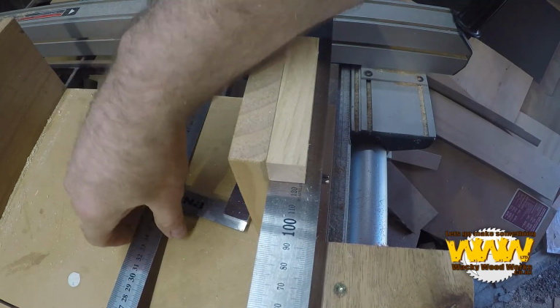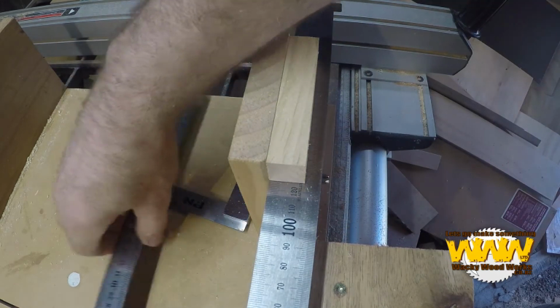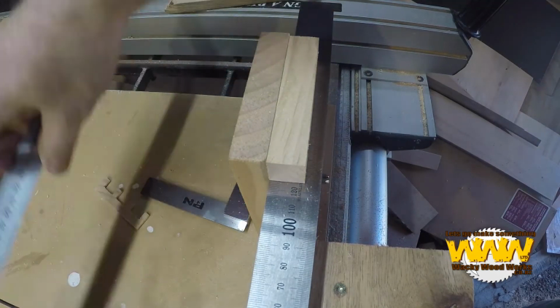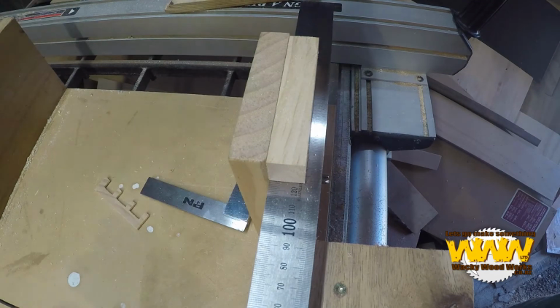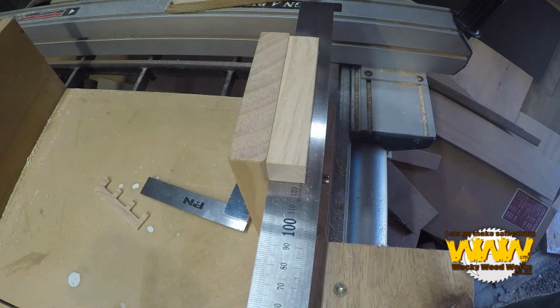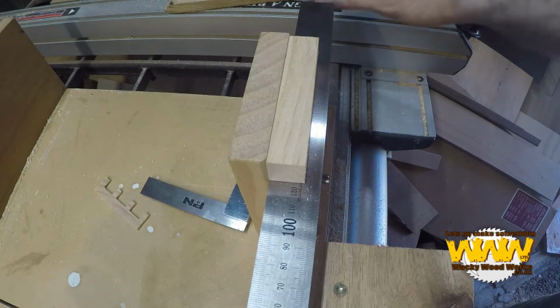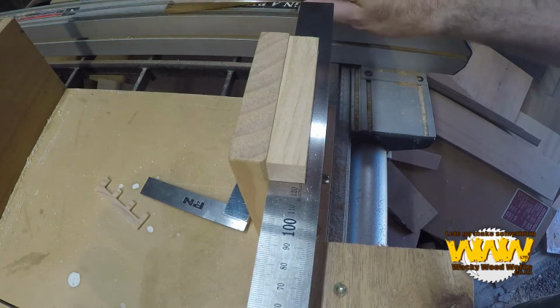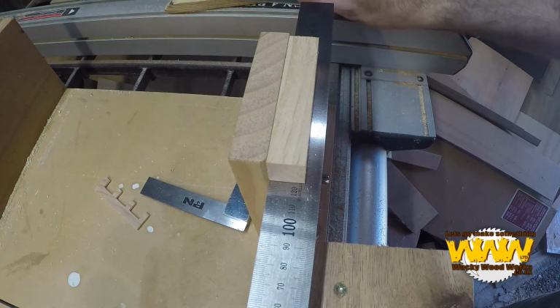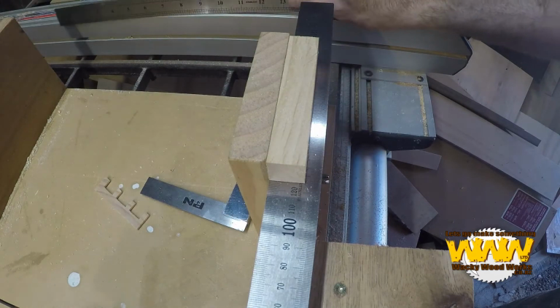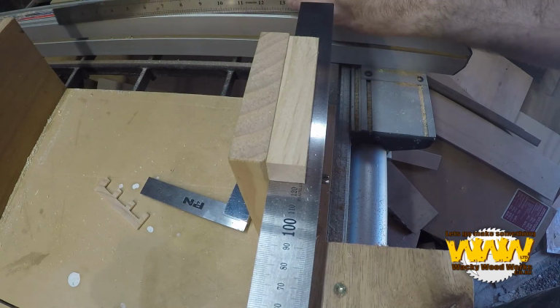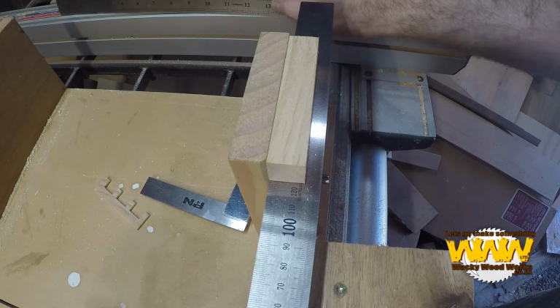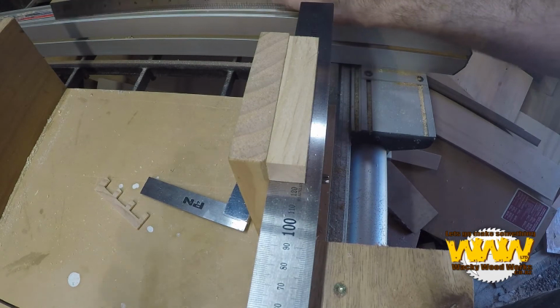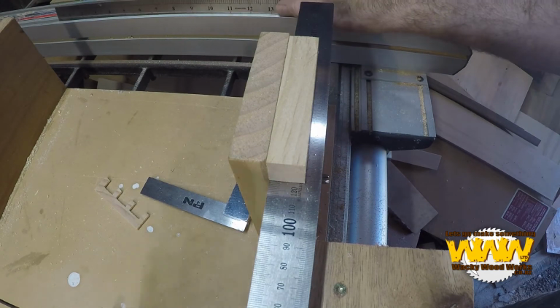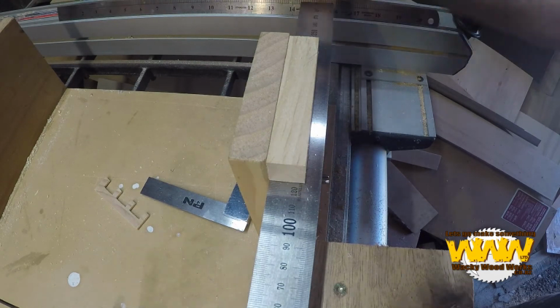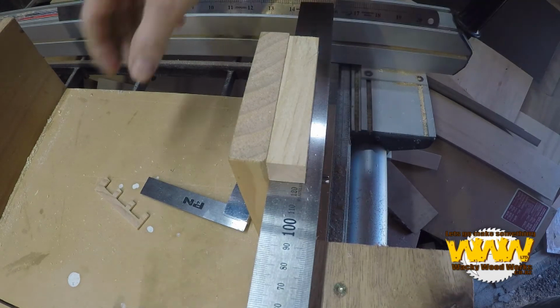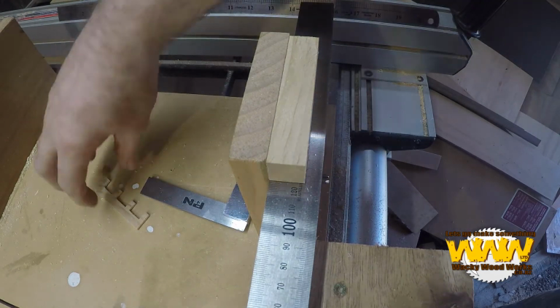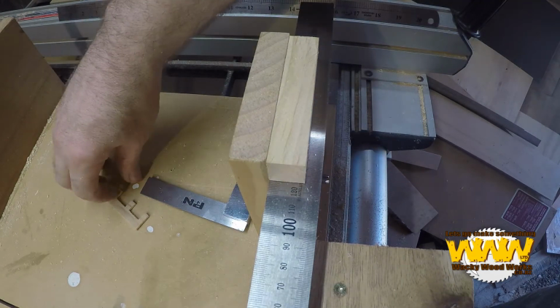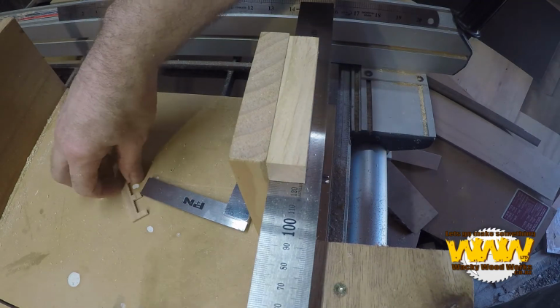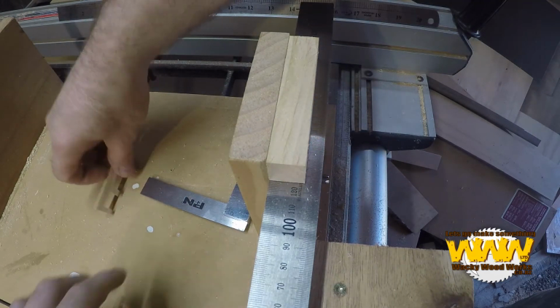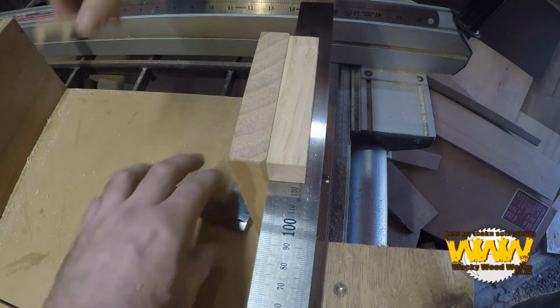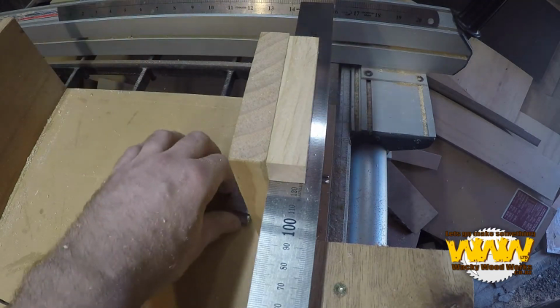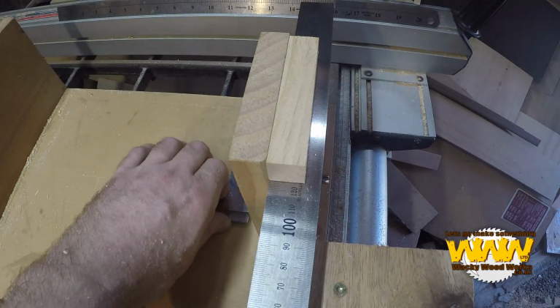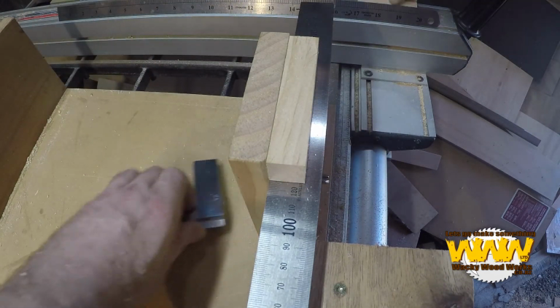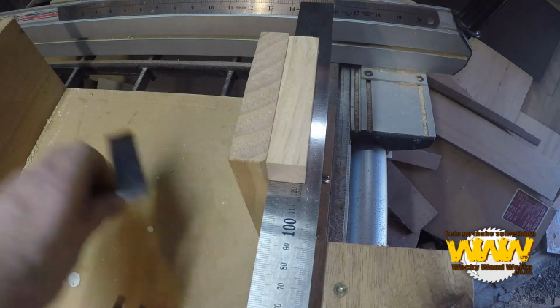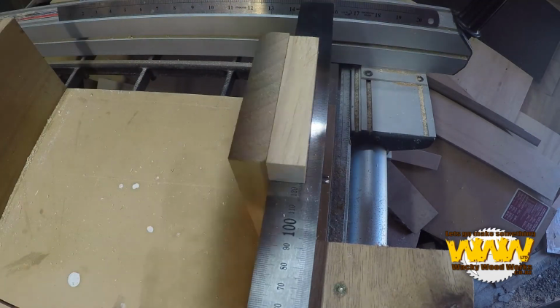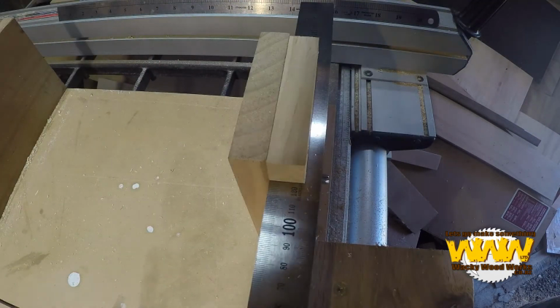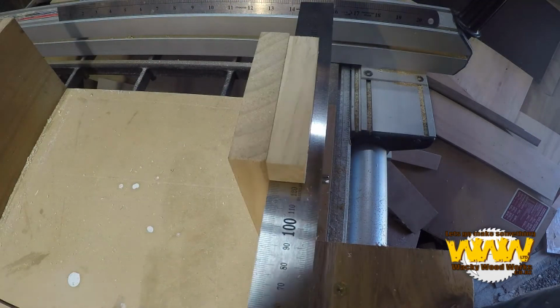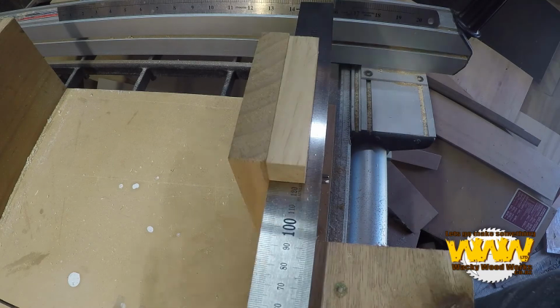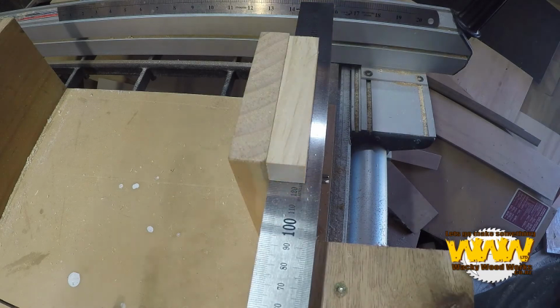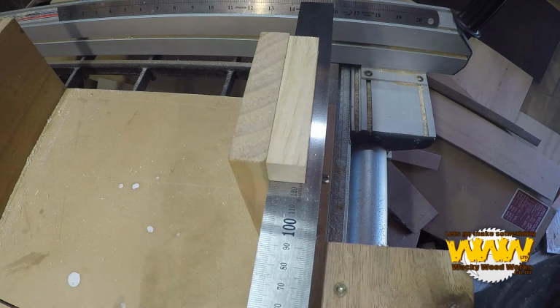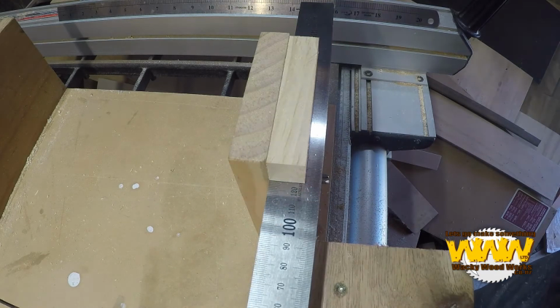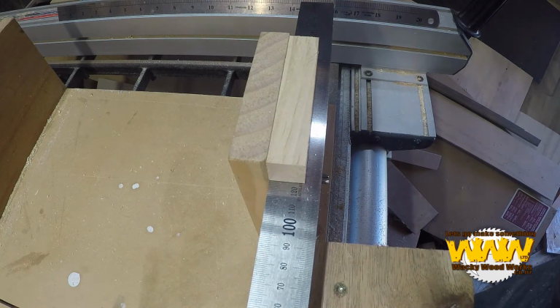Because the width of the blade is not calculated, I'll just make two cuts and both will be at 125.